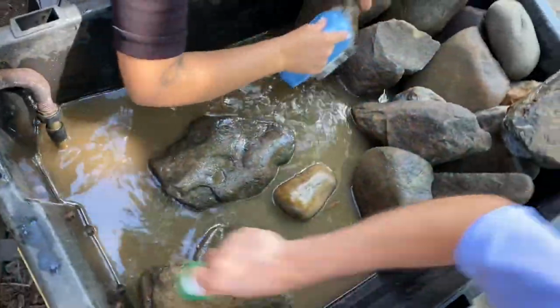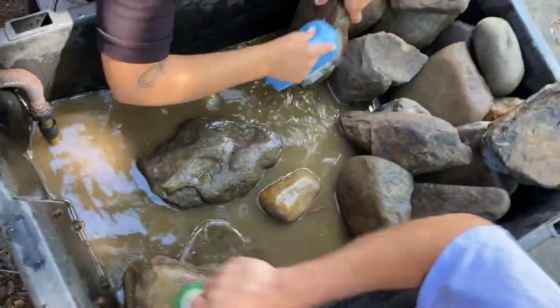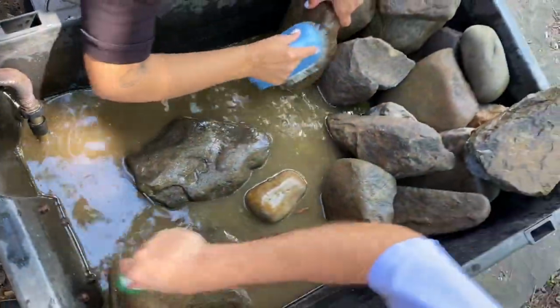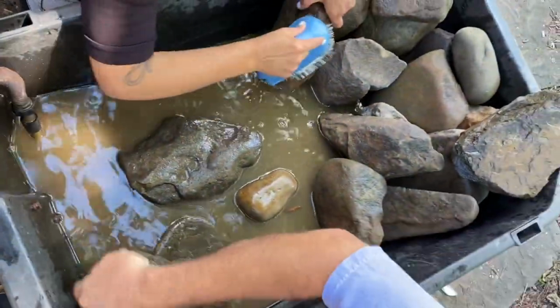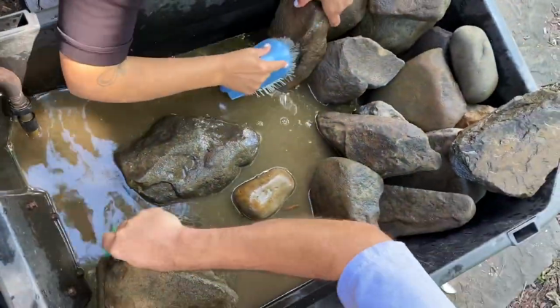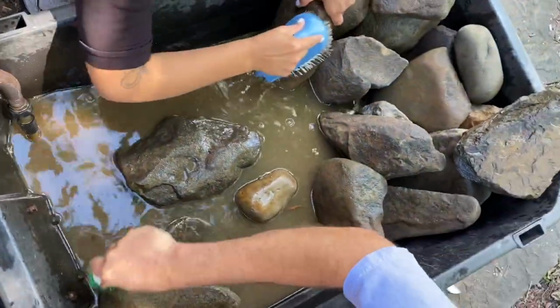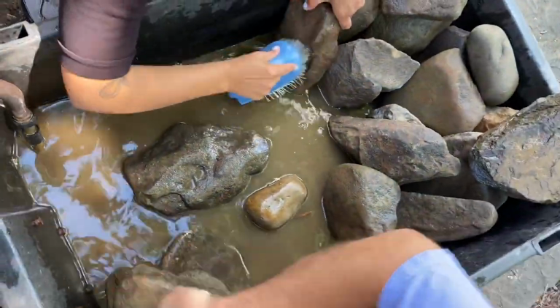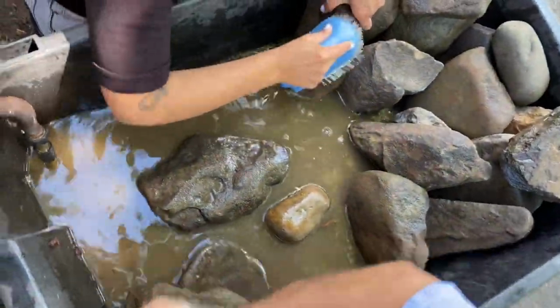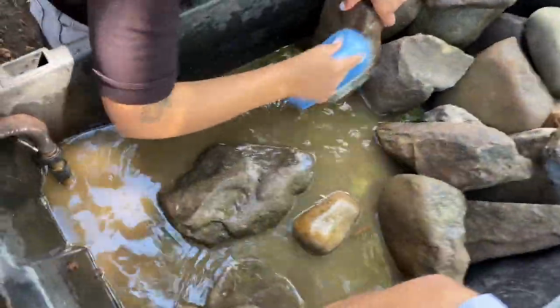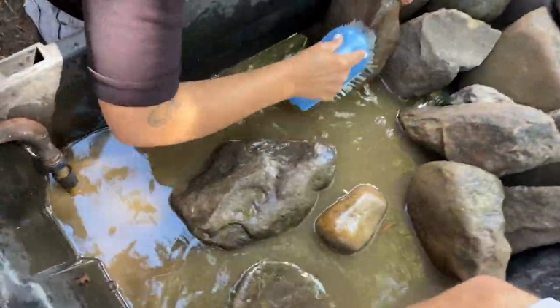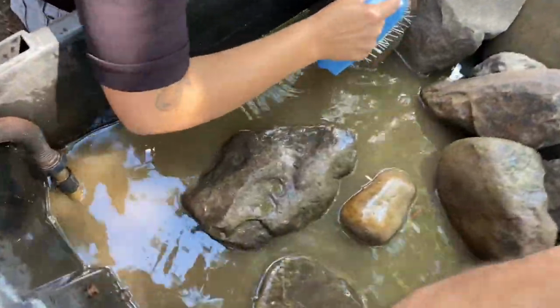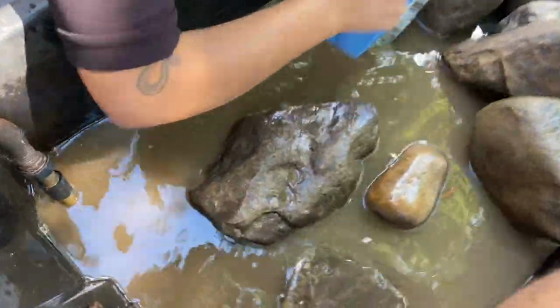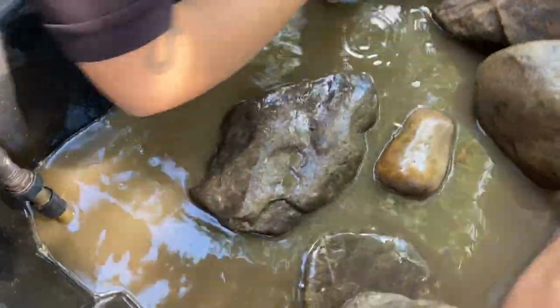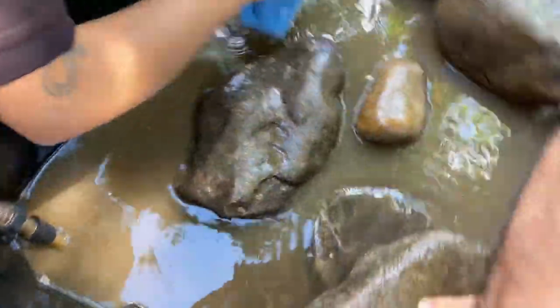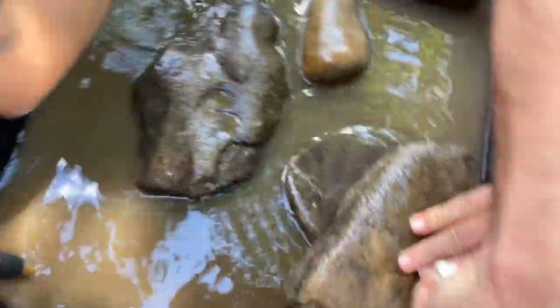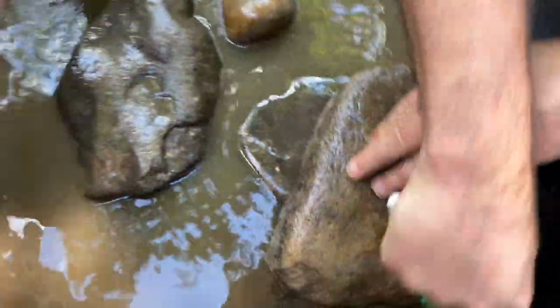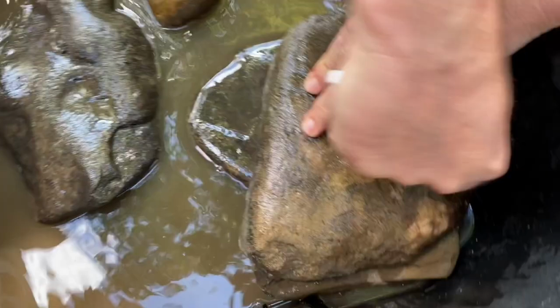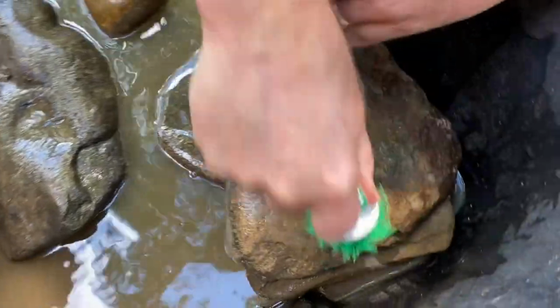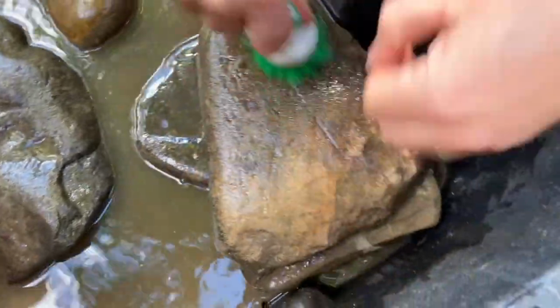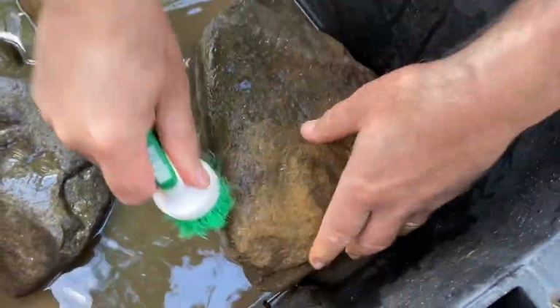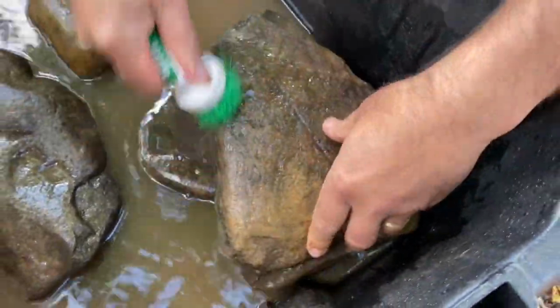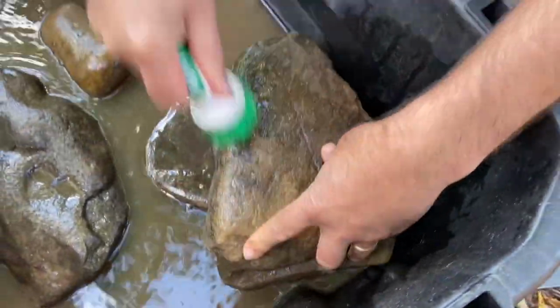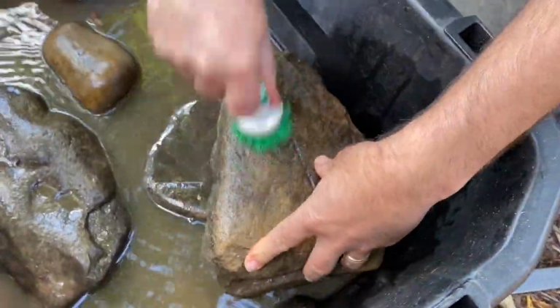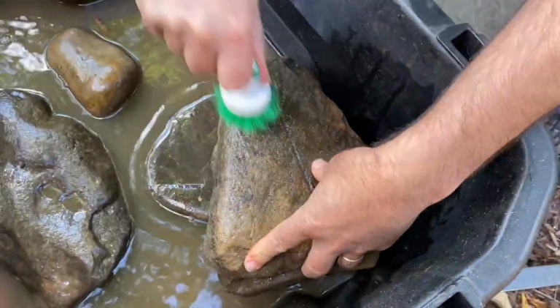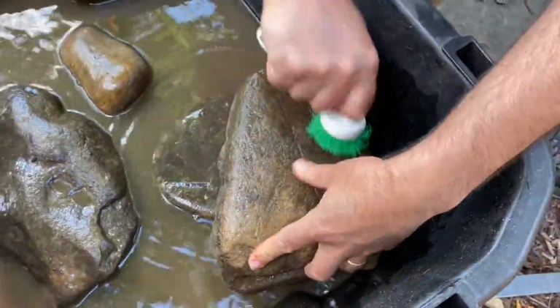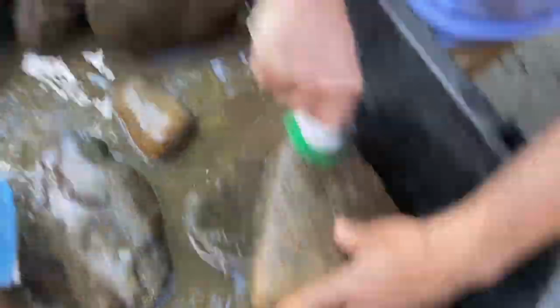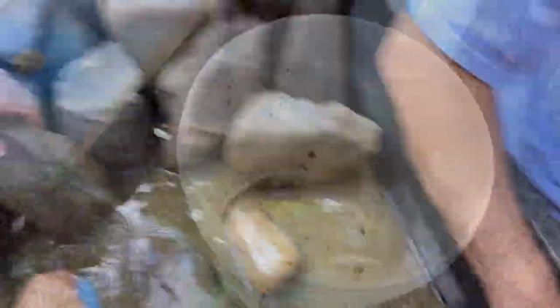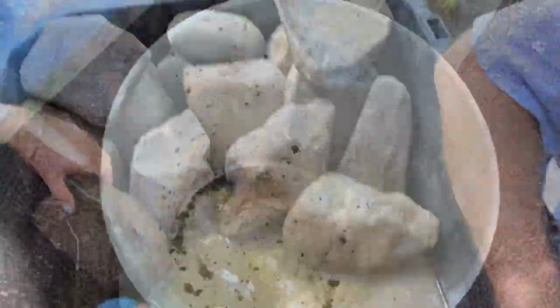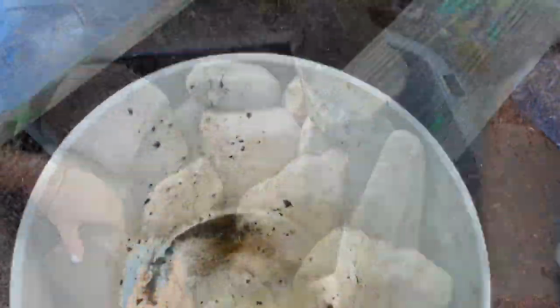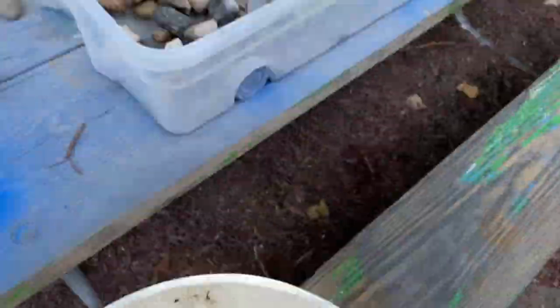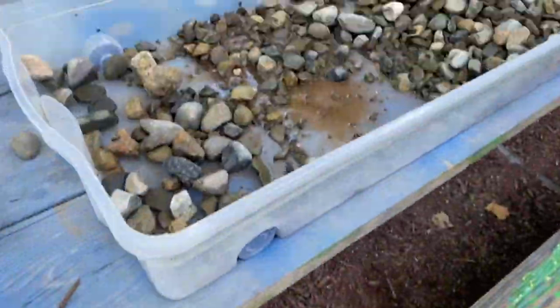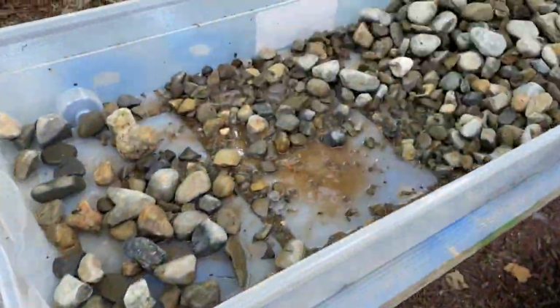We actually had to clean all of the rocks and sort them by certain colors, allowing us to make the tank look nice and pretty for our eel.